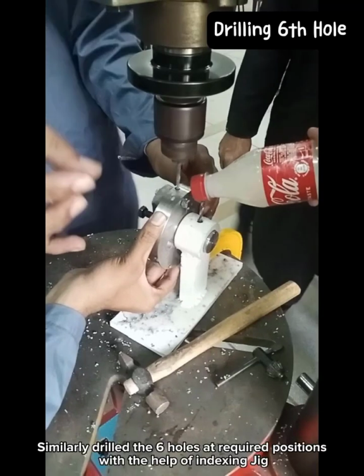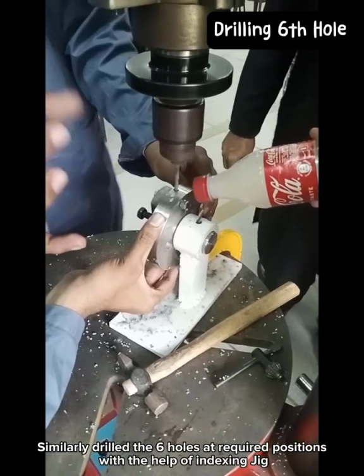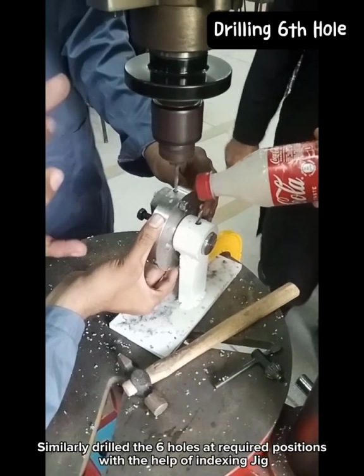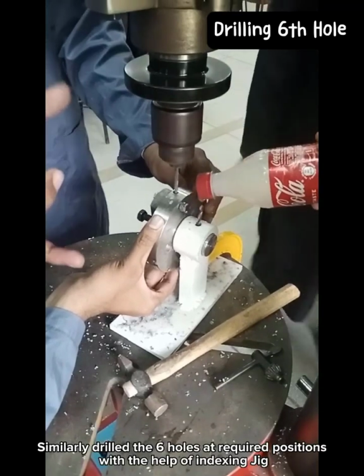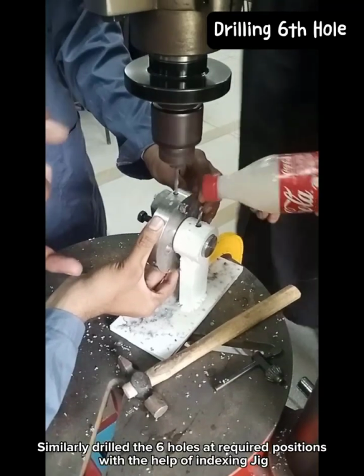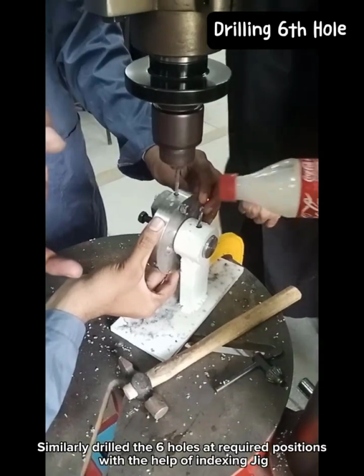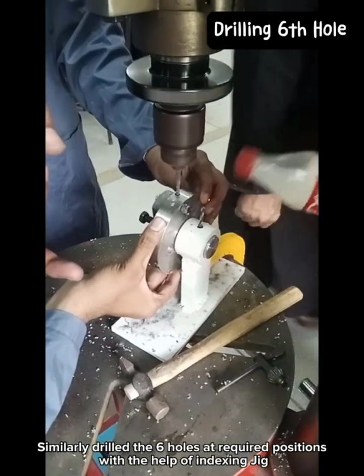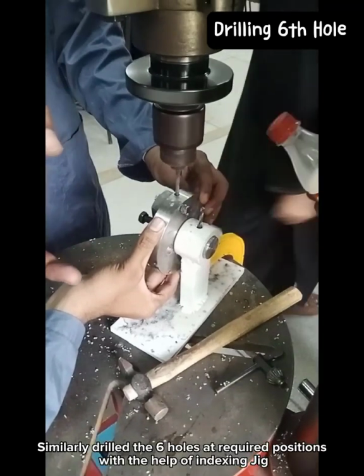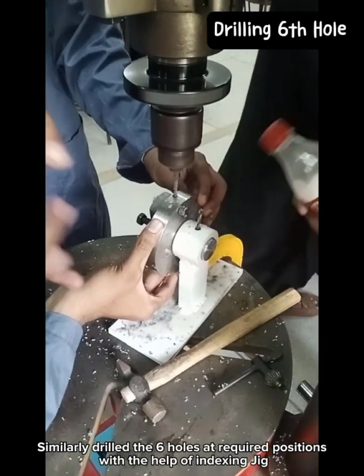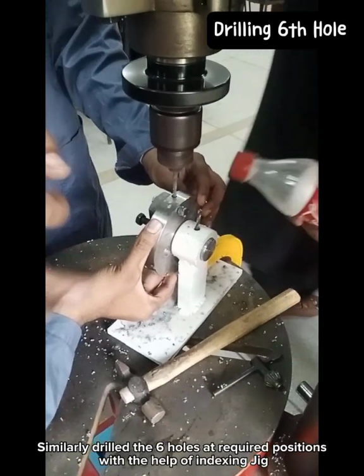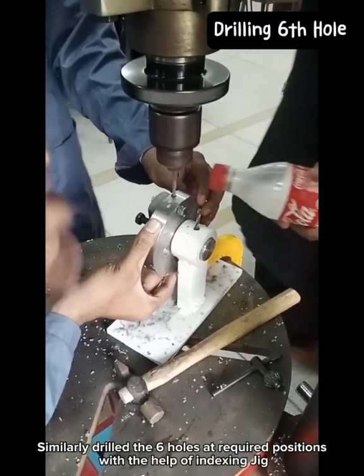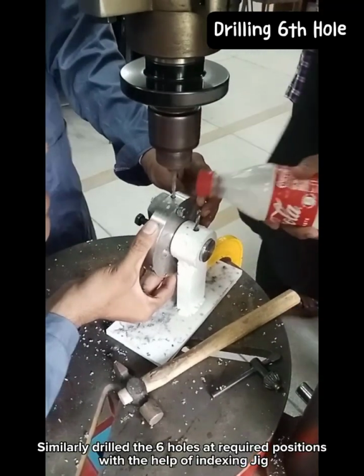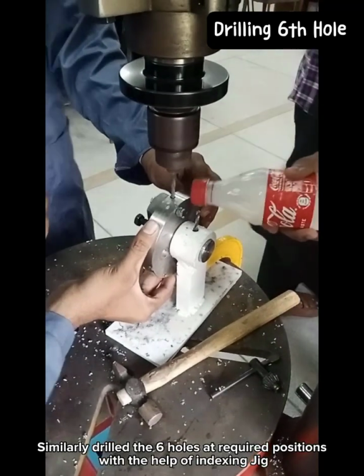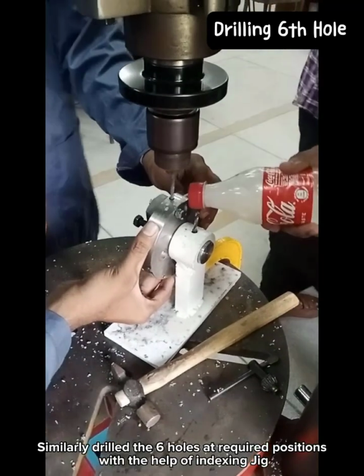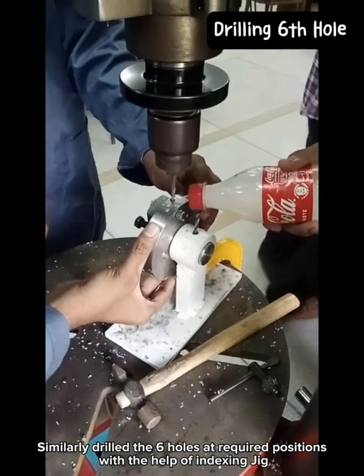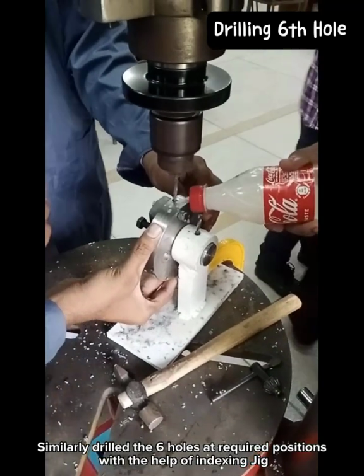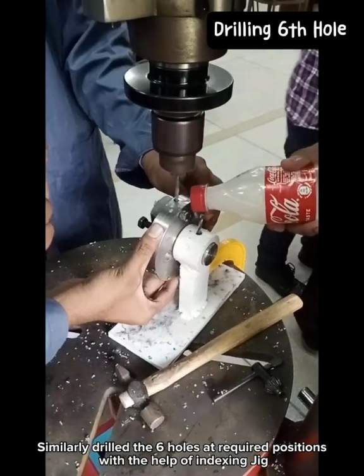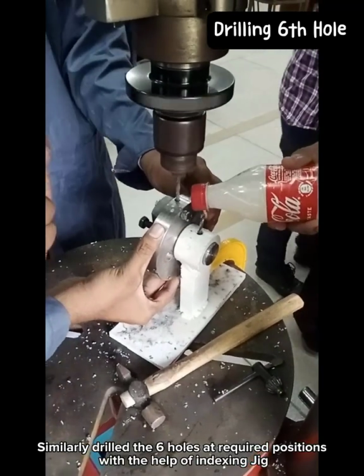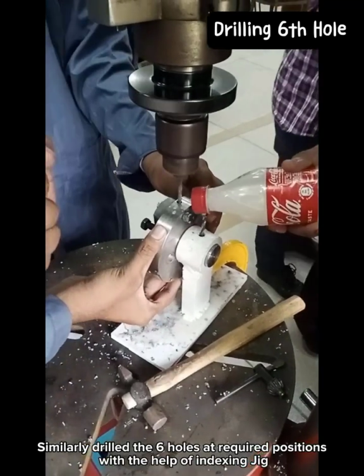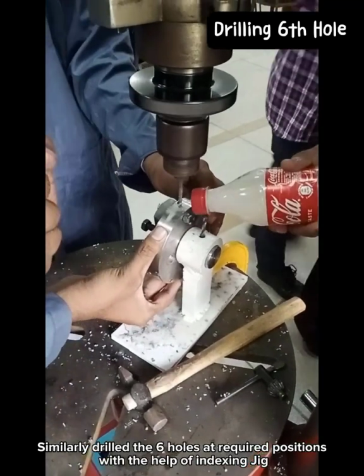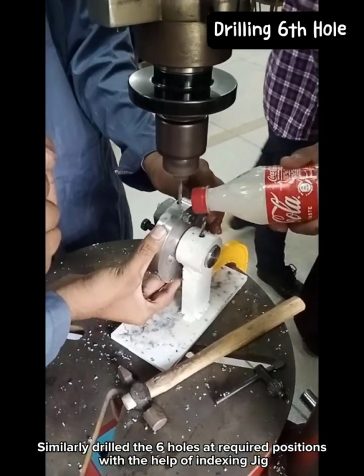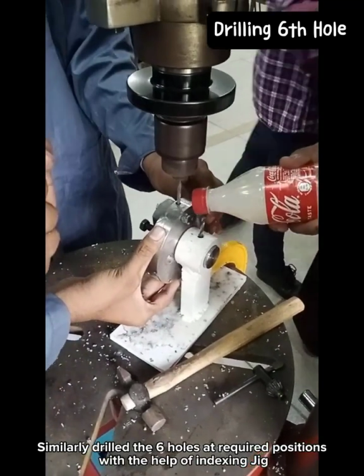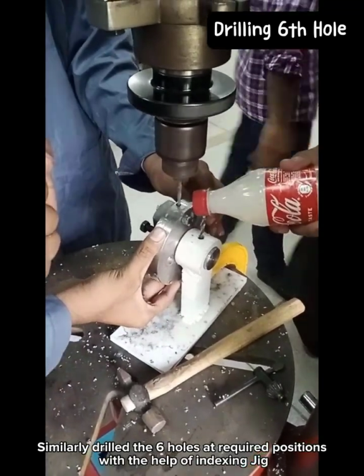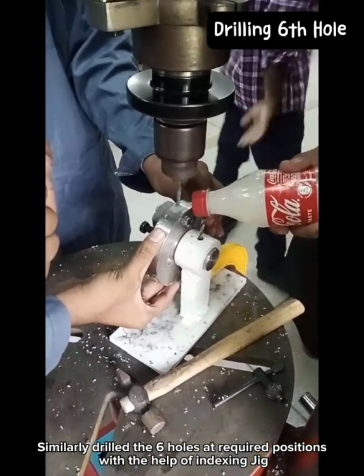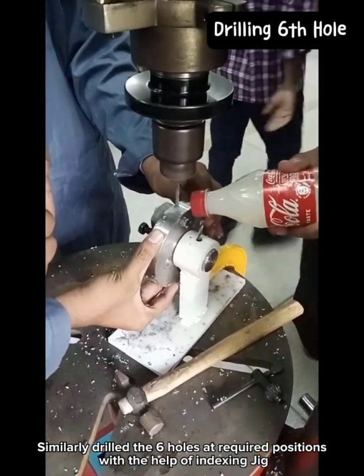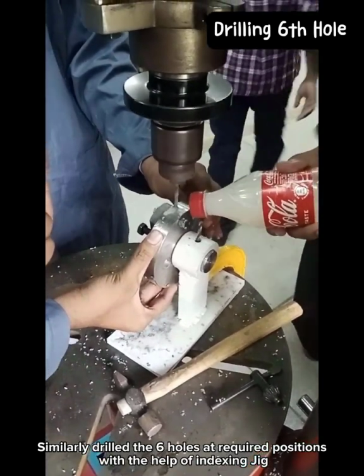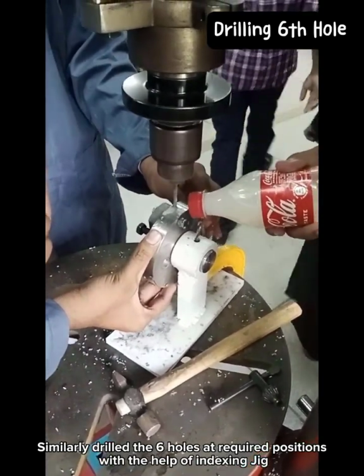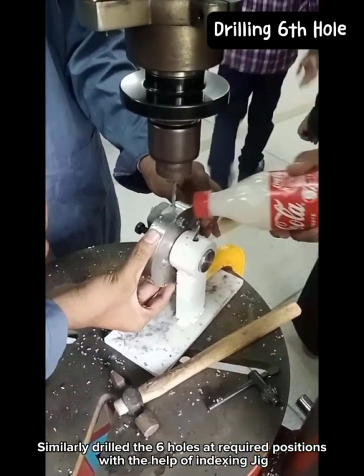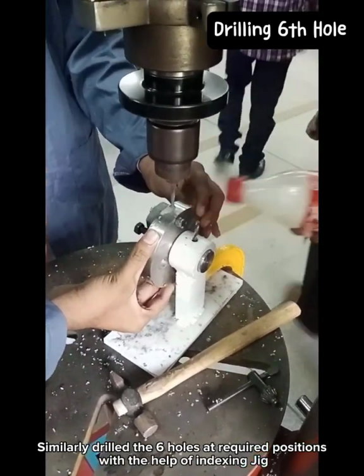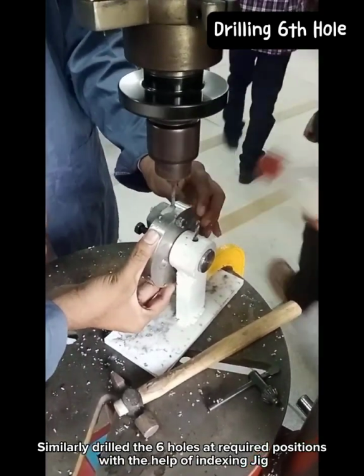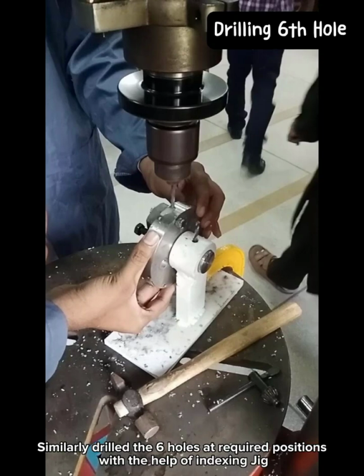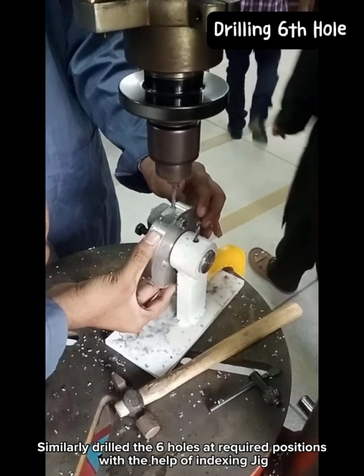Similarly, all six holes were drilled at the required positions with the help of the indexing jig.